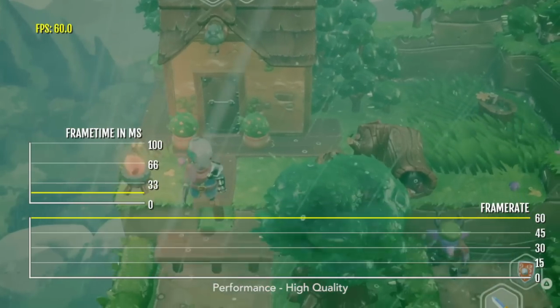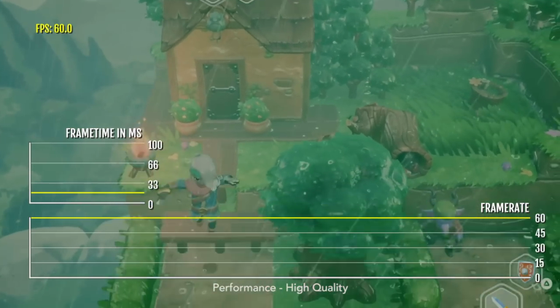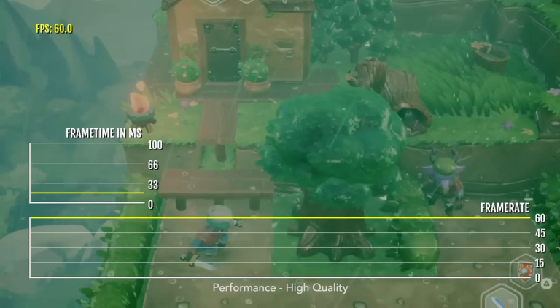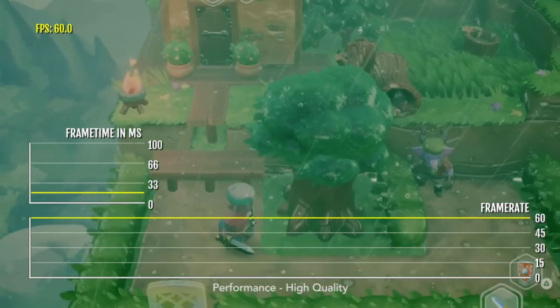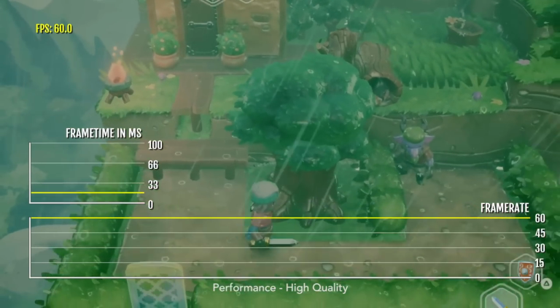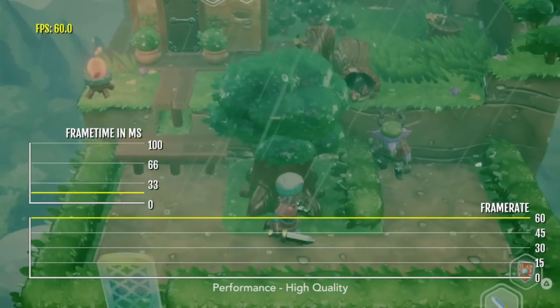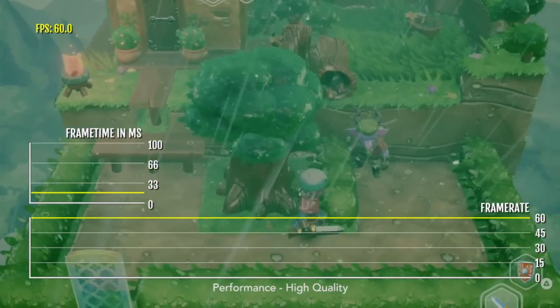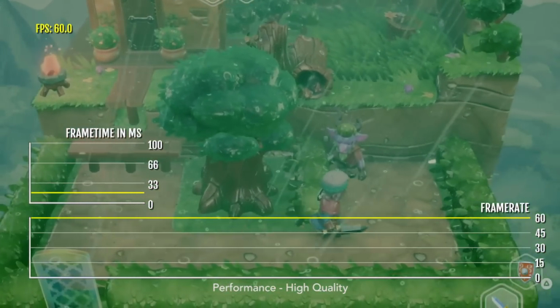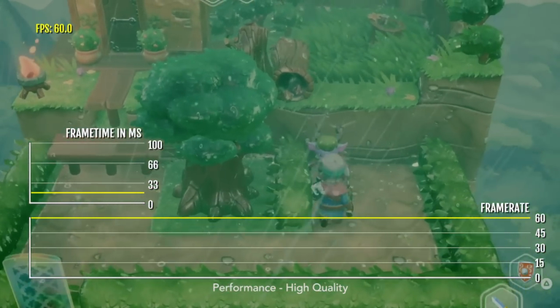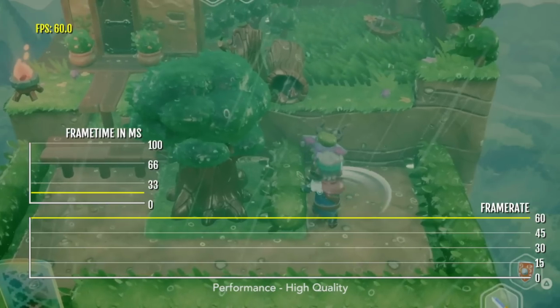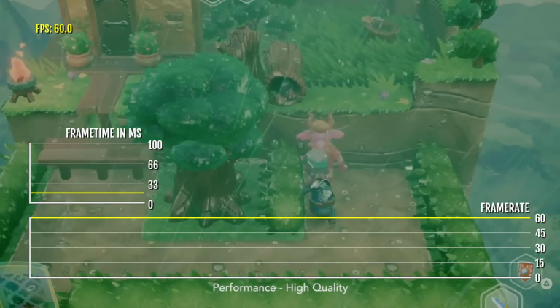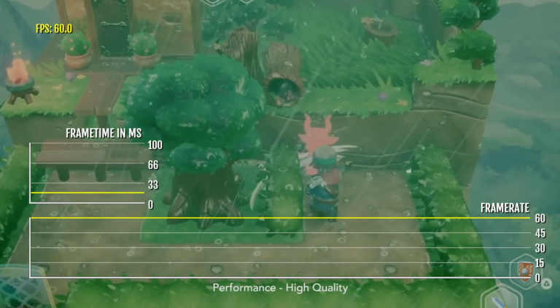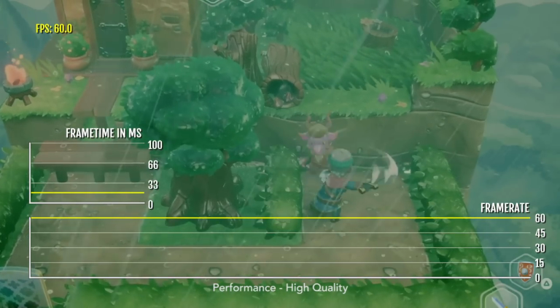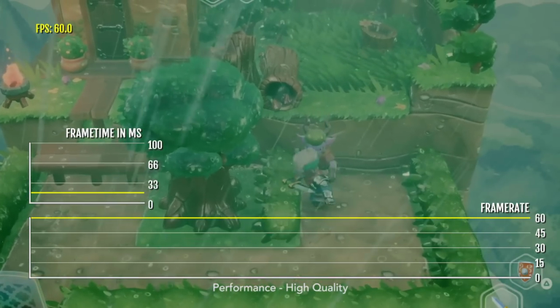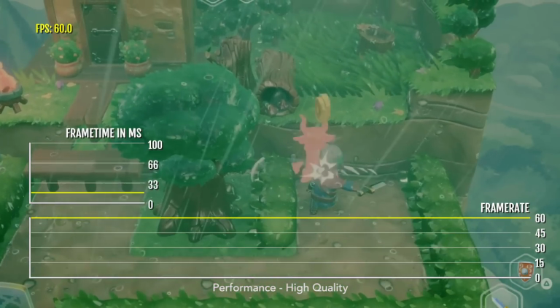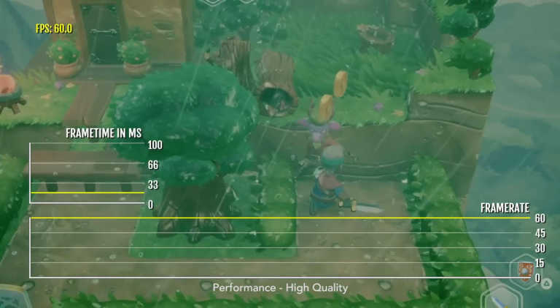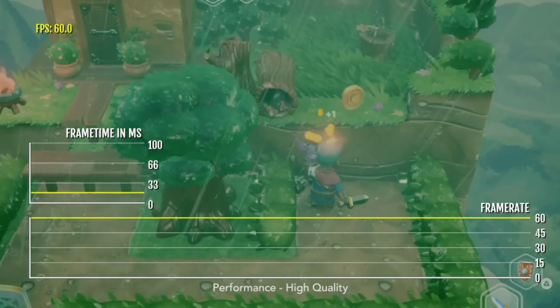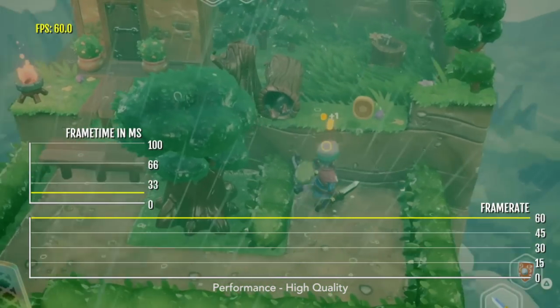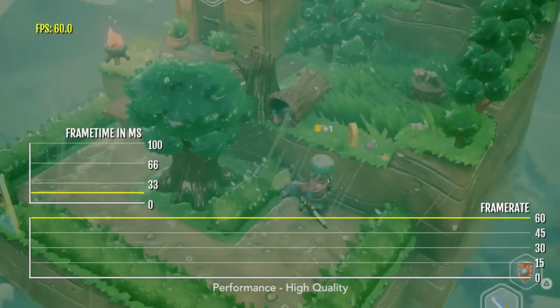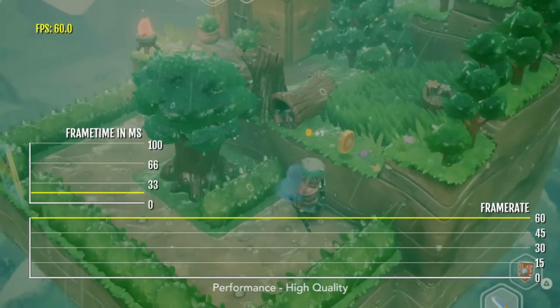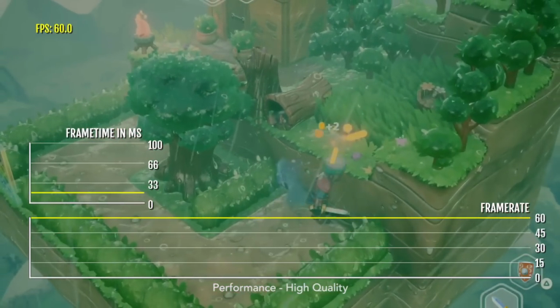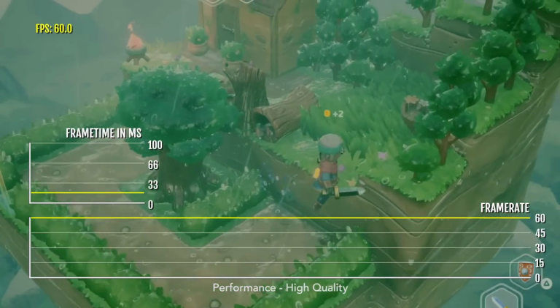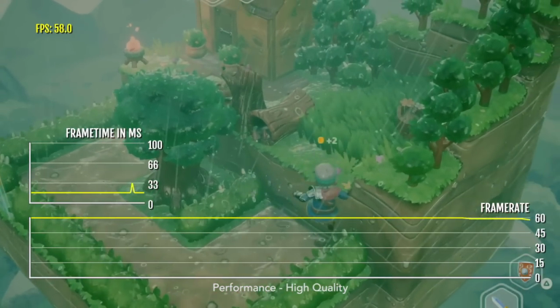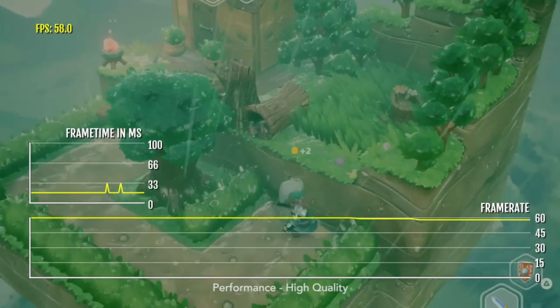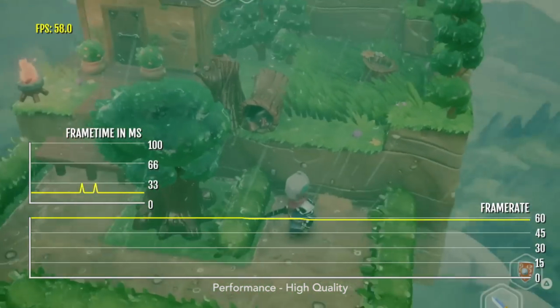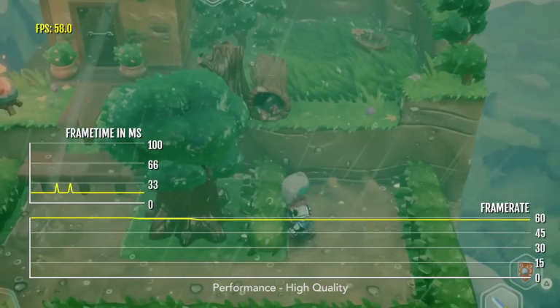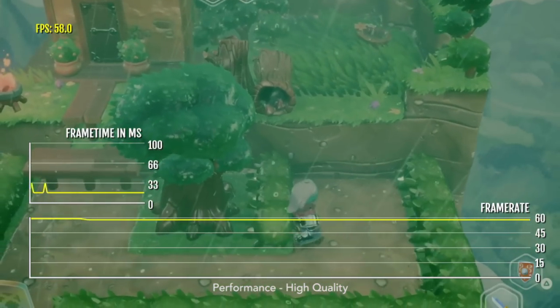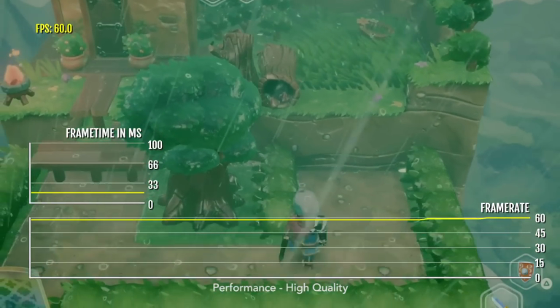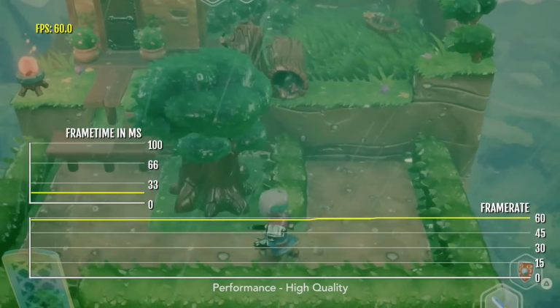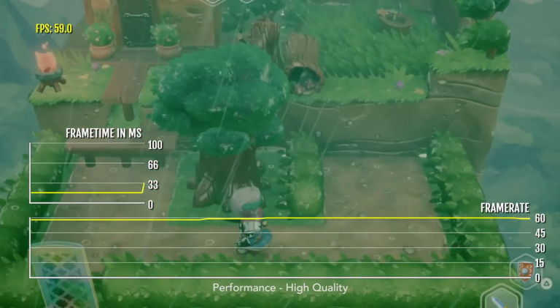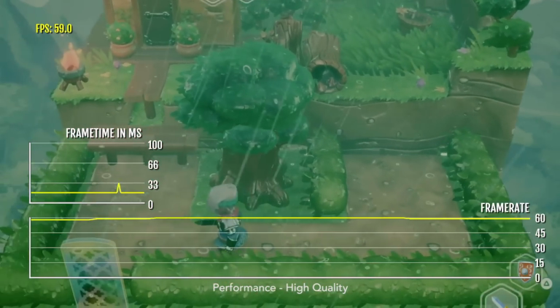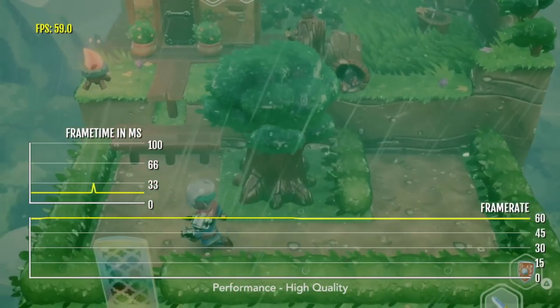To be honest, the frame rate drops are not very noticeable, mainly because of the game's perspective being quite high up.